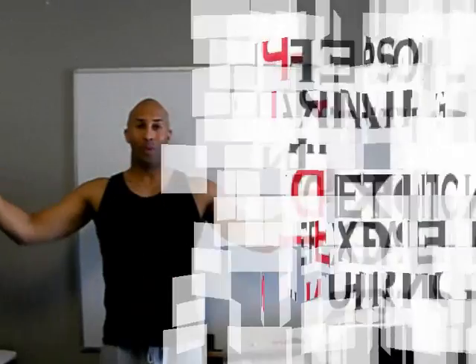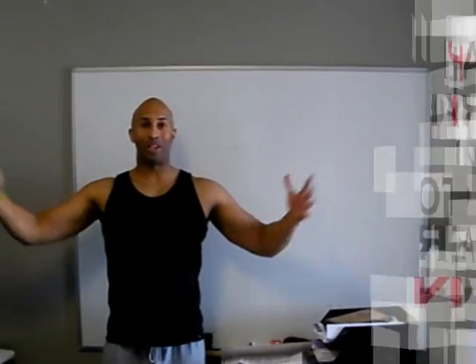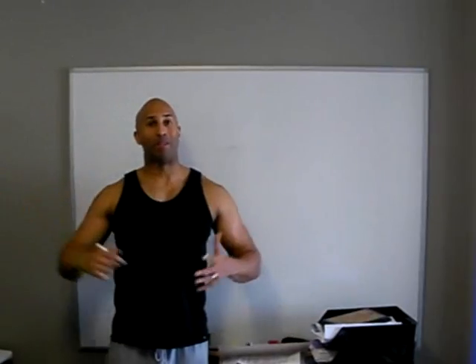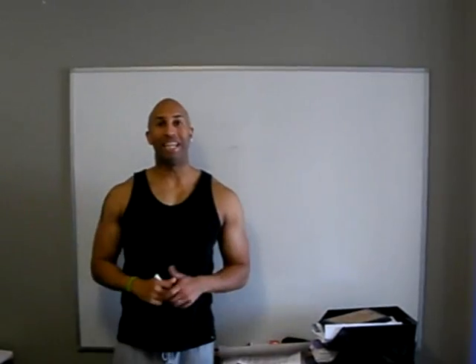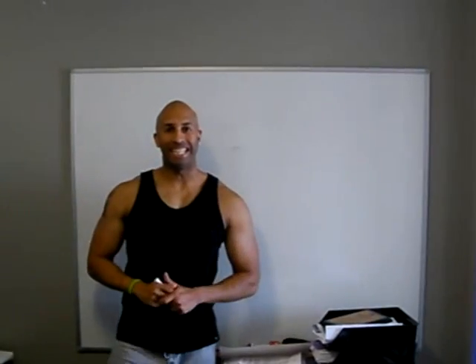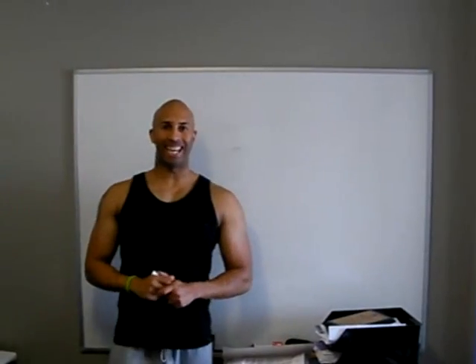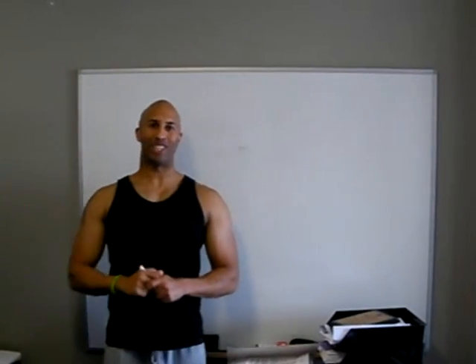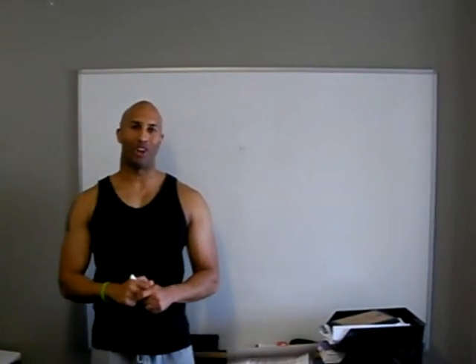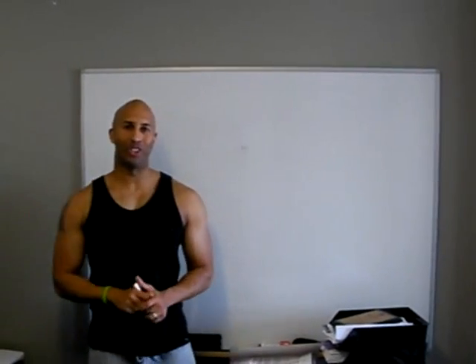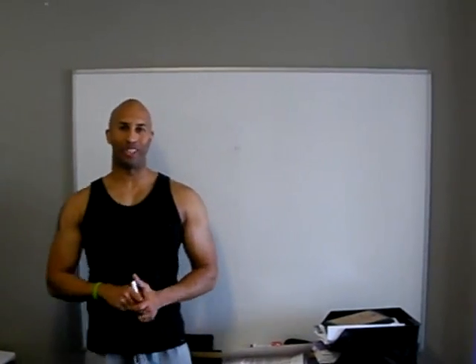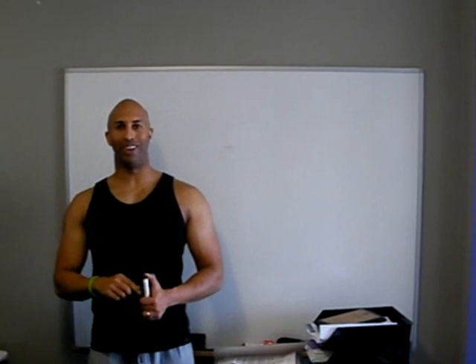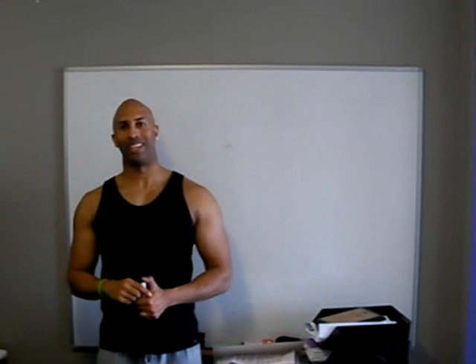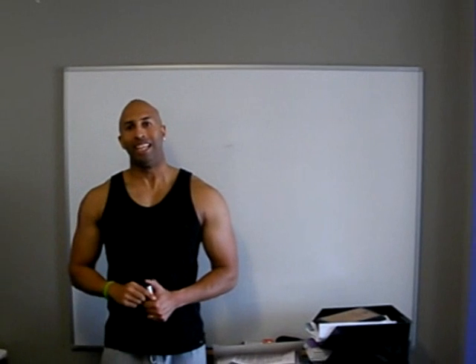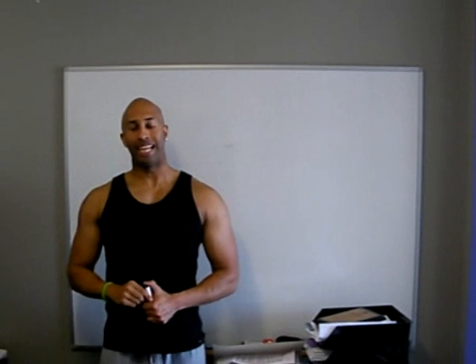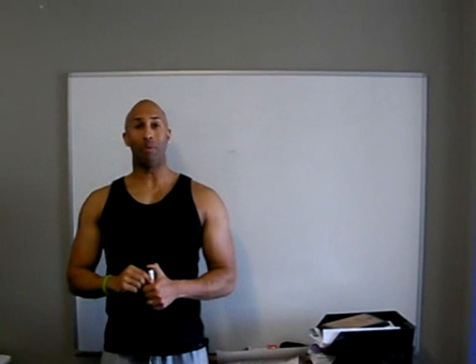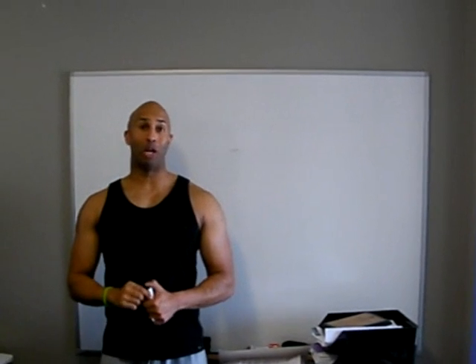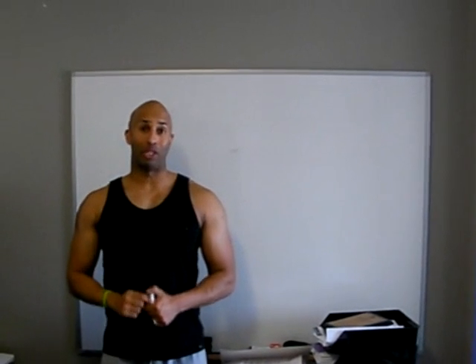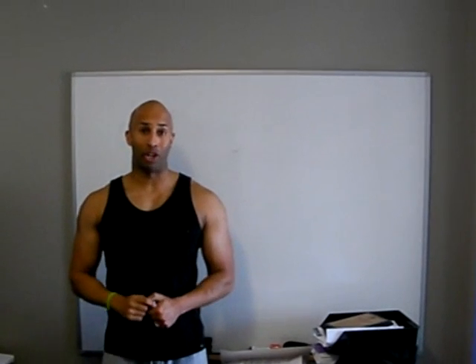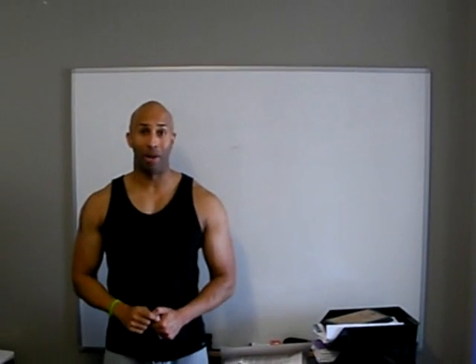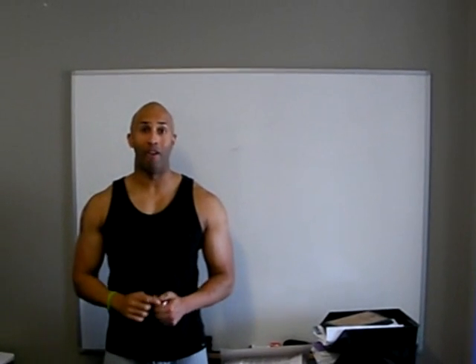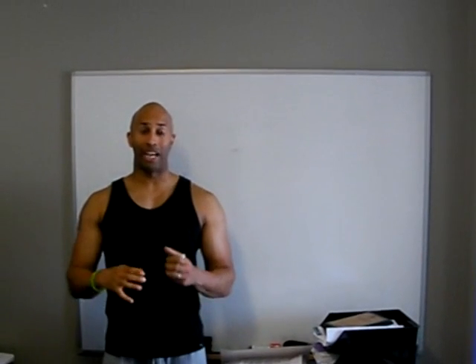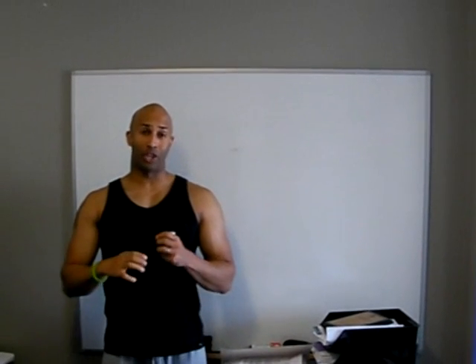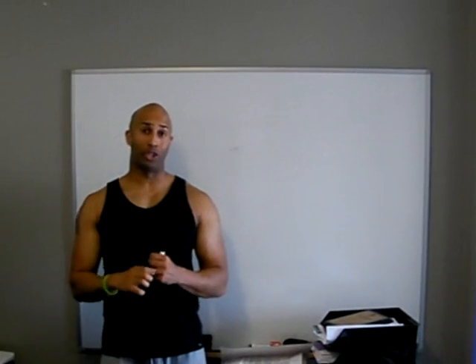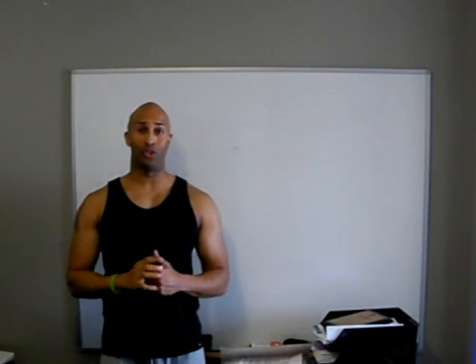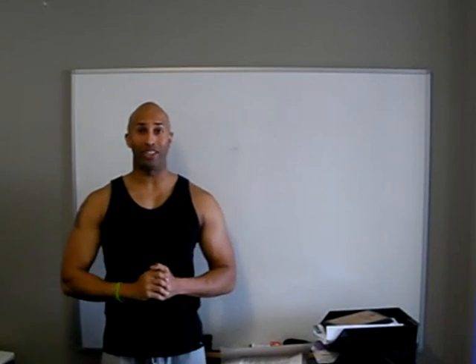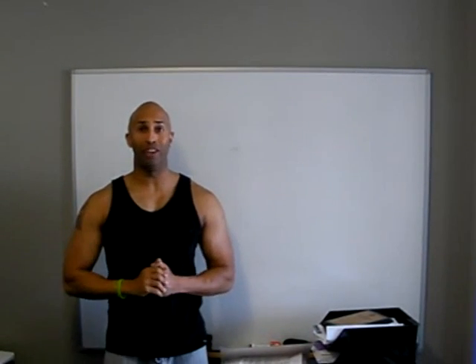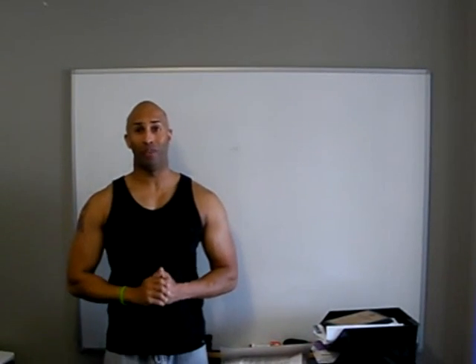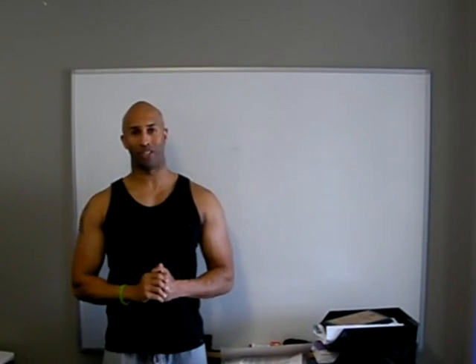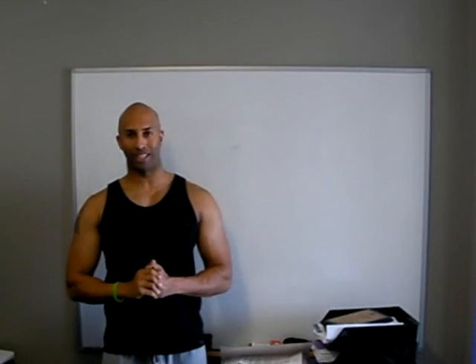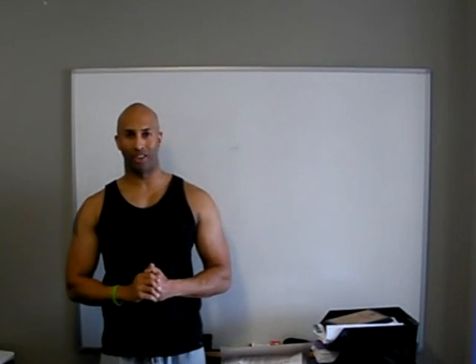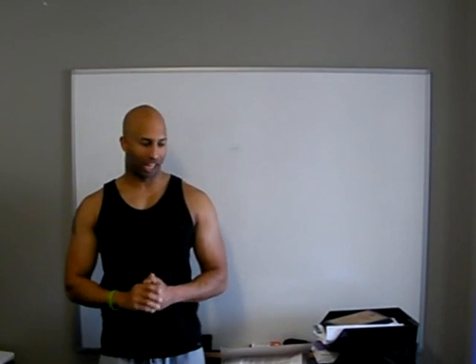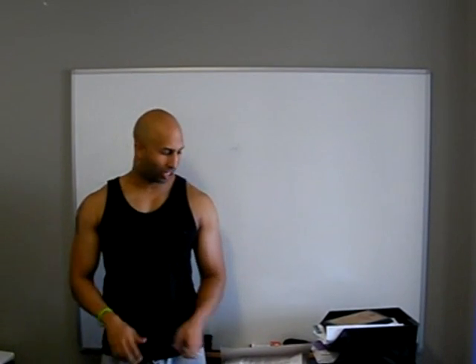Welcome to PT Den's instructional videos. Today we're going to be talking about vasoconstriction versus vasodilation.